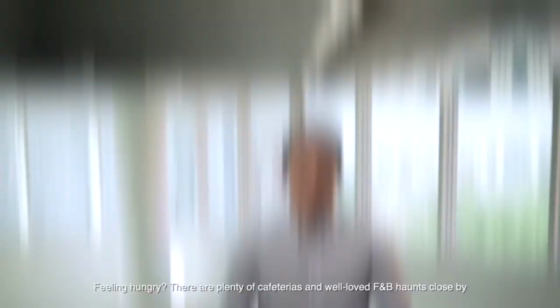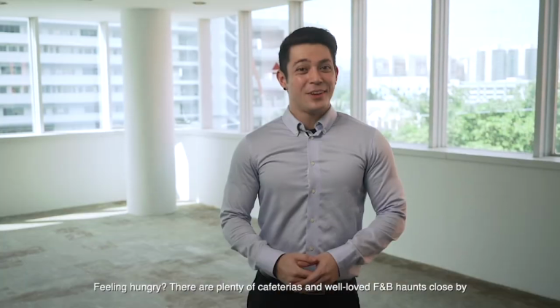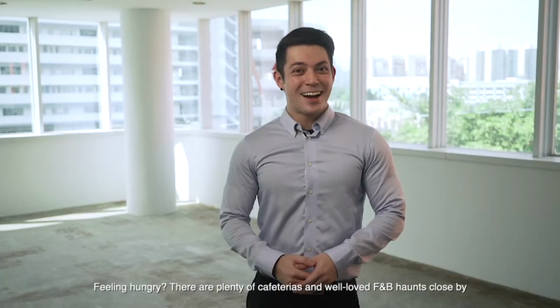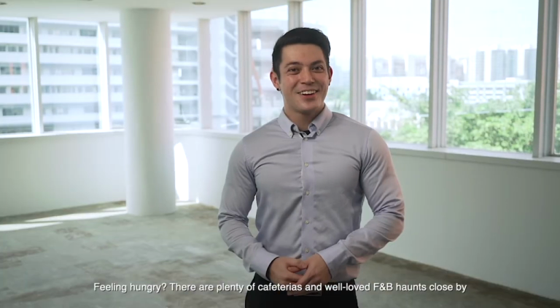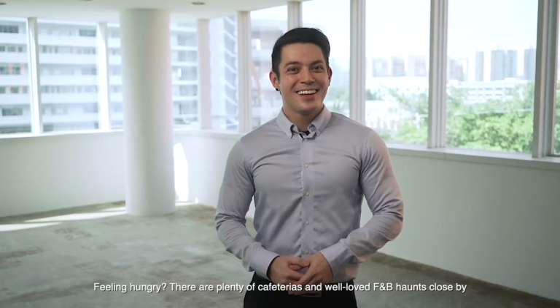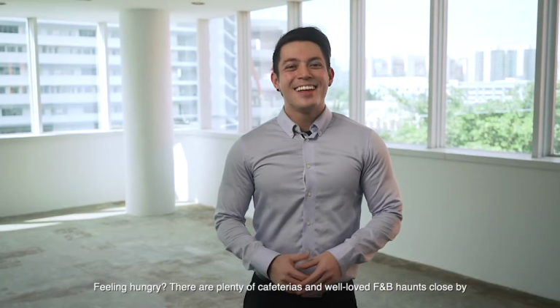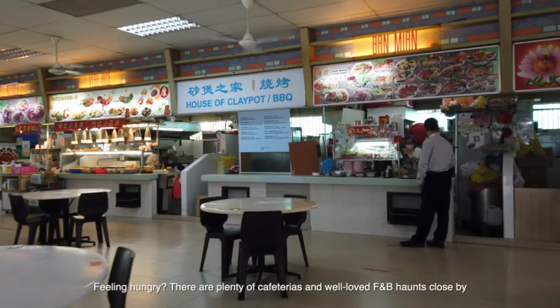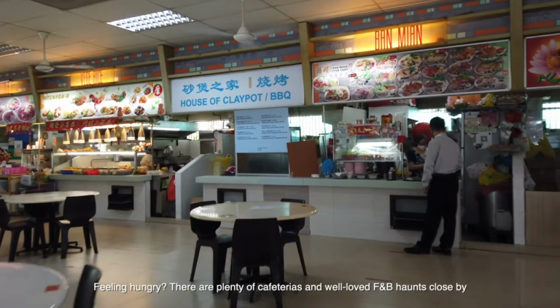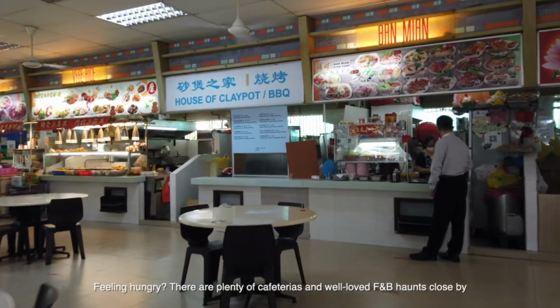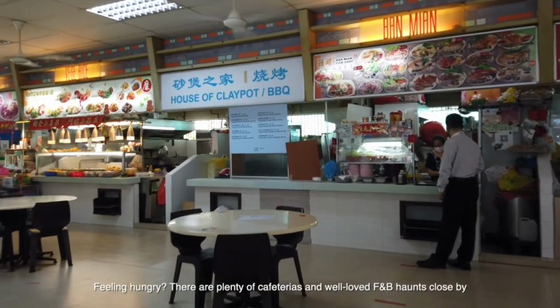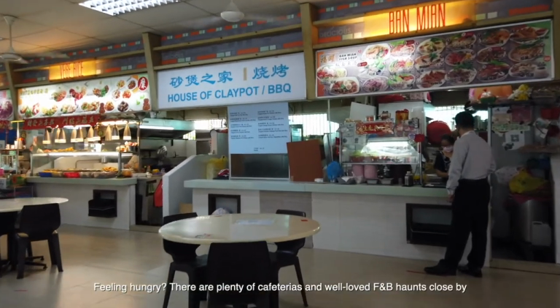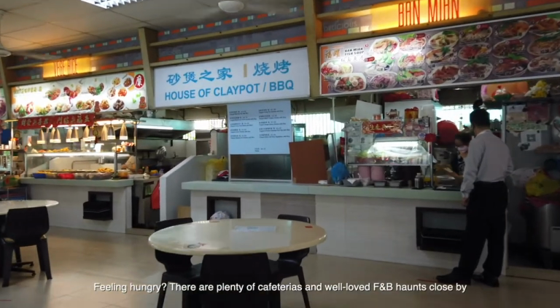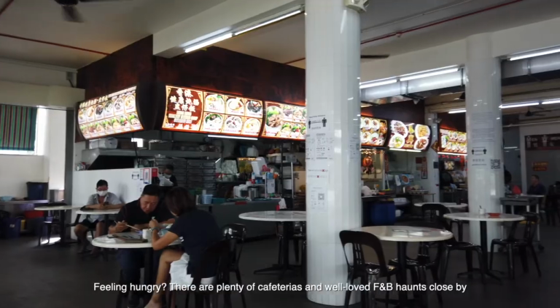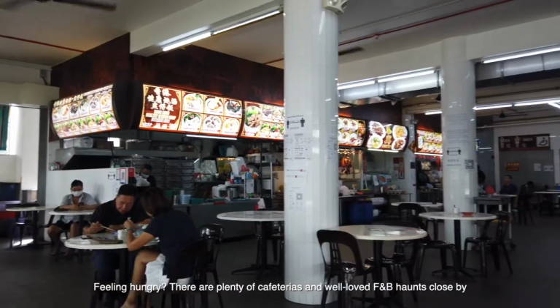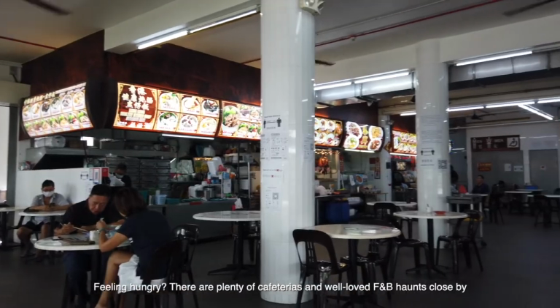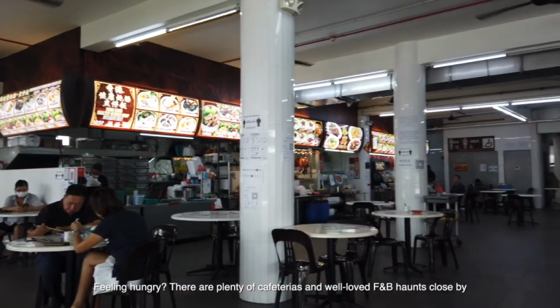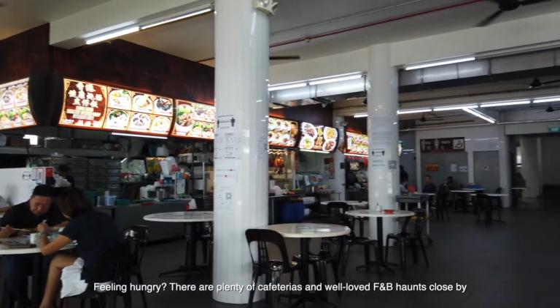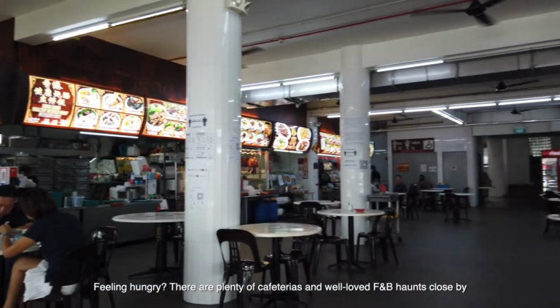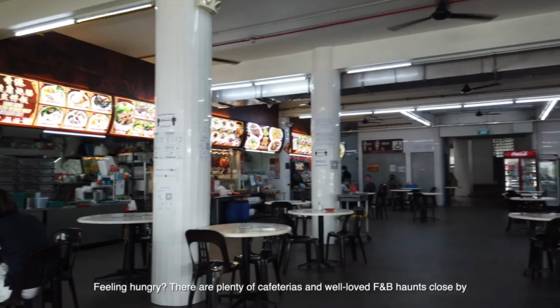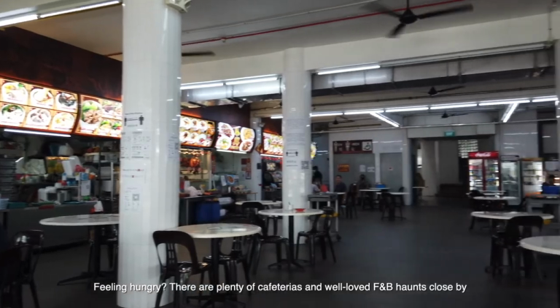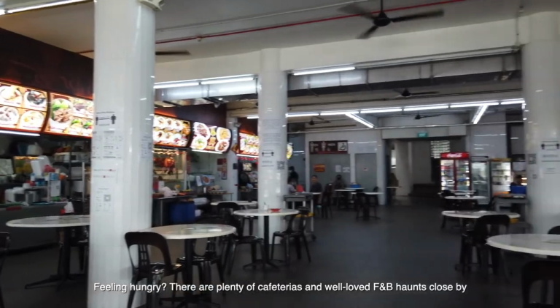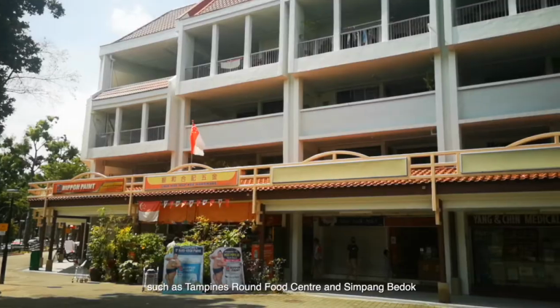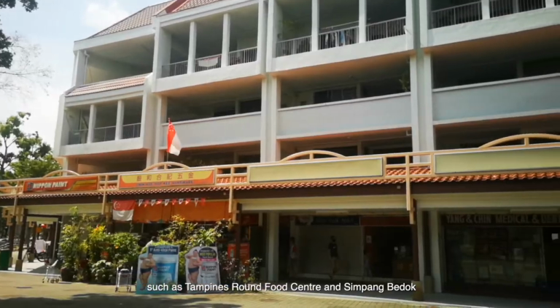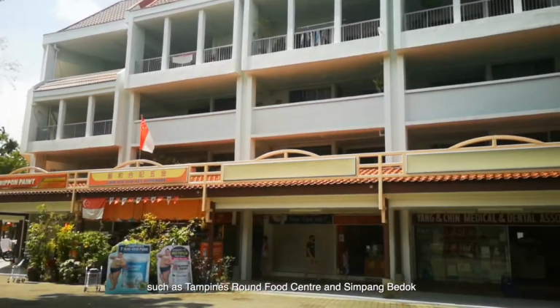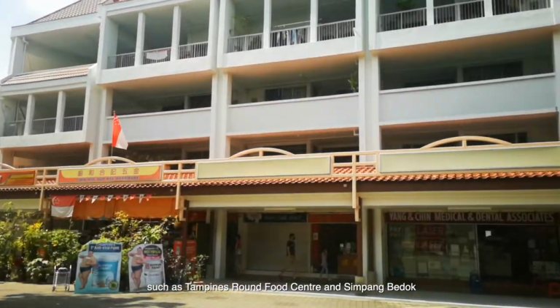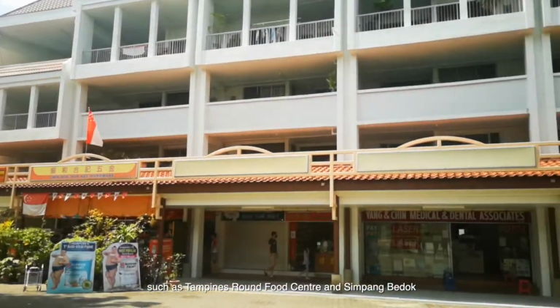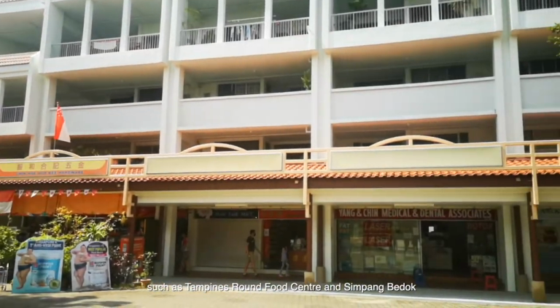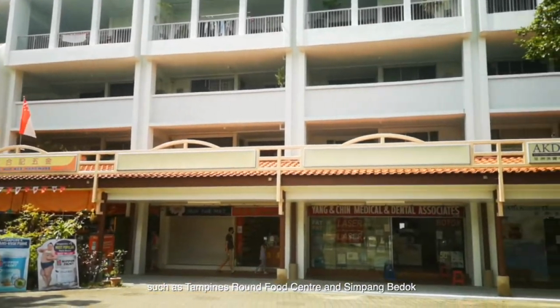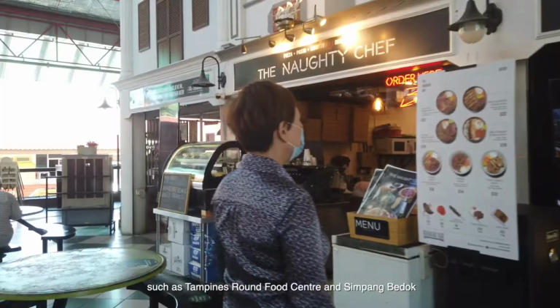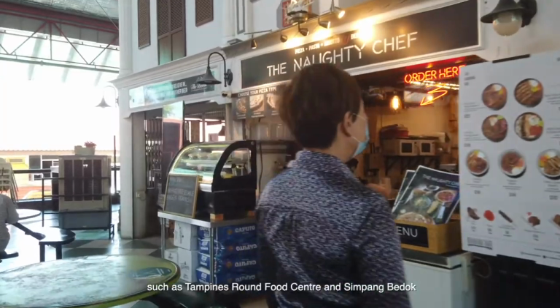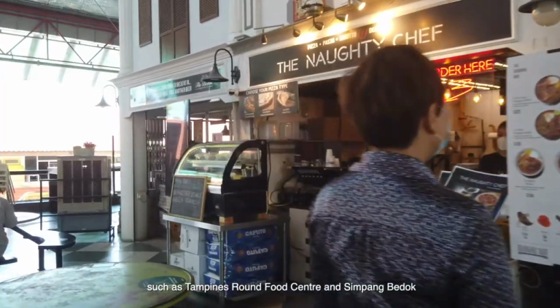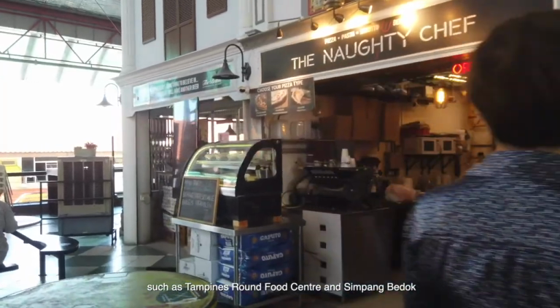Feeling hungry? There are plenty of cafeterias and well-loved F&B haunts close by, such as Tampines Round Market Food Centre and Simpang Bedok.